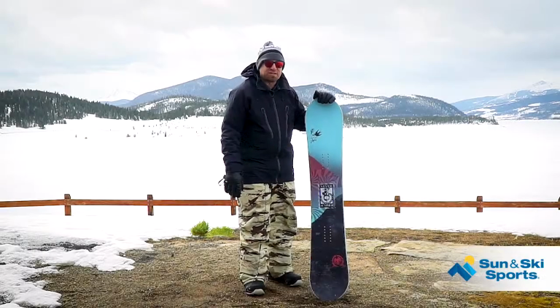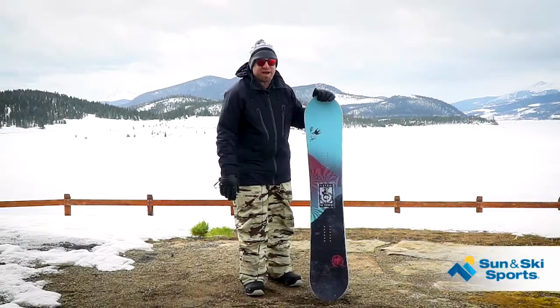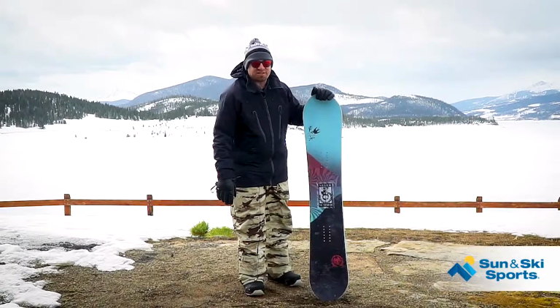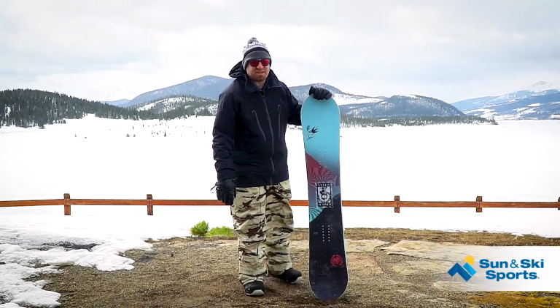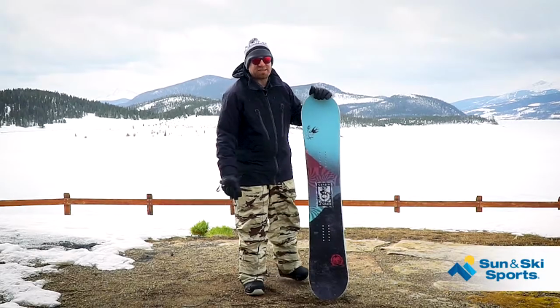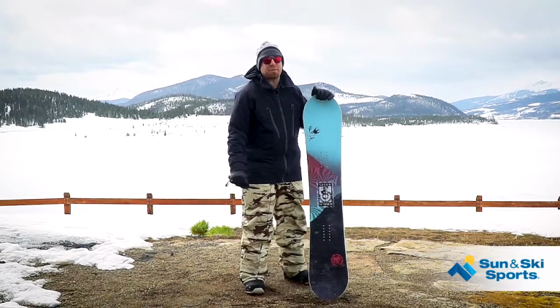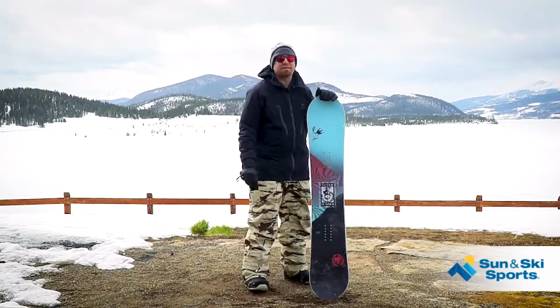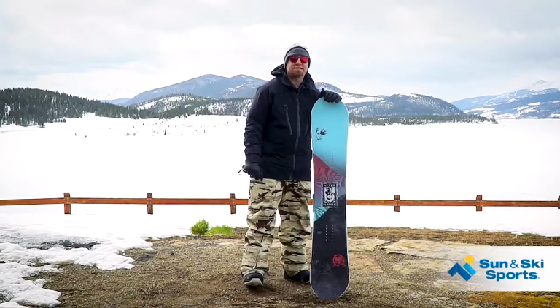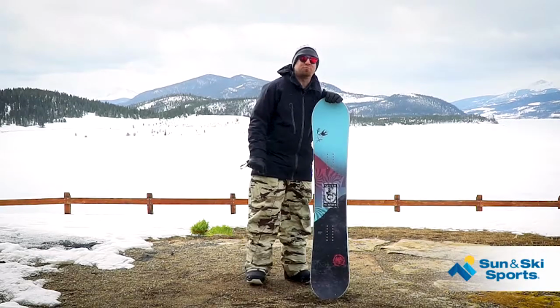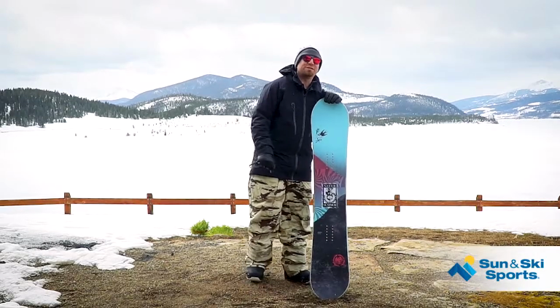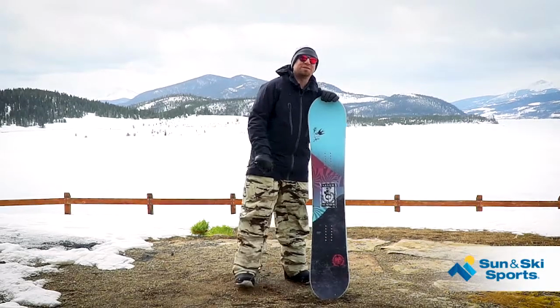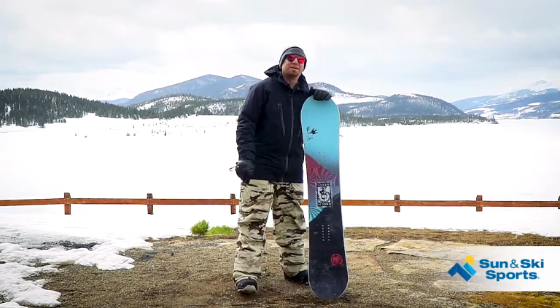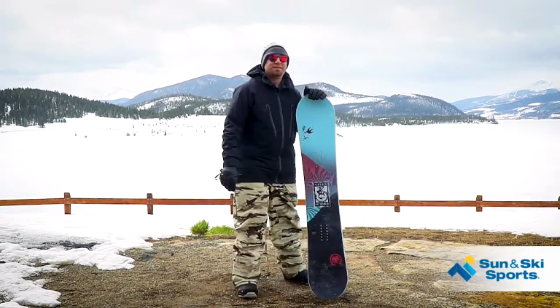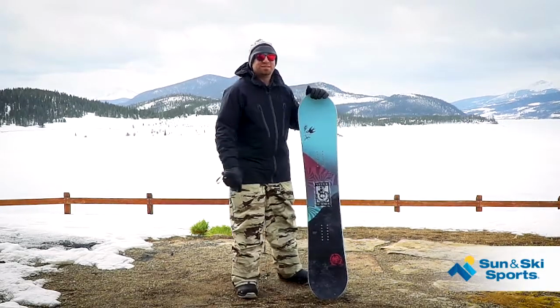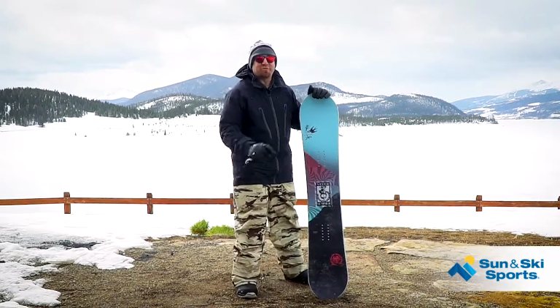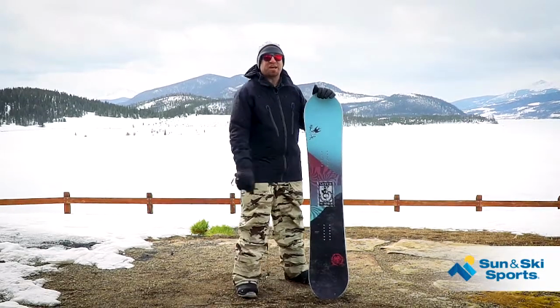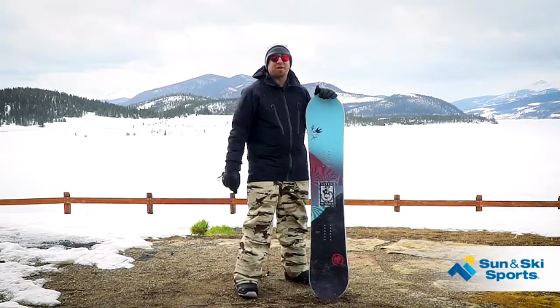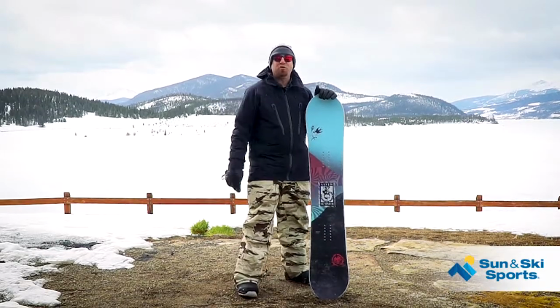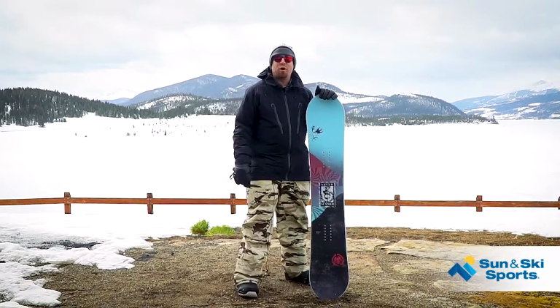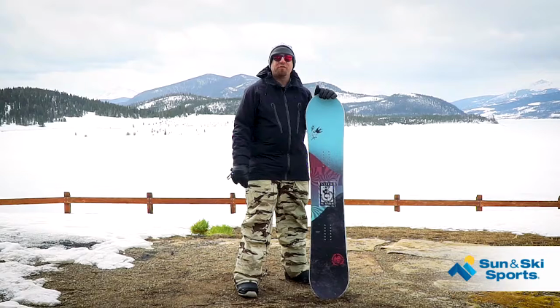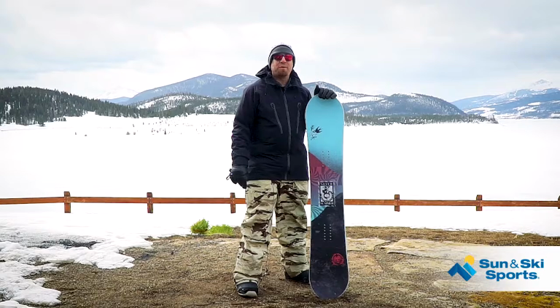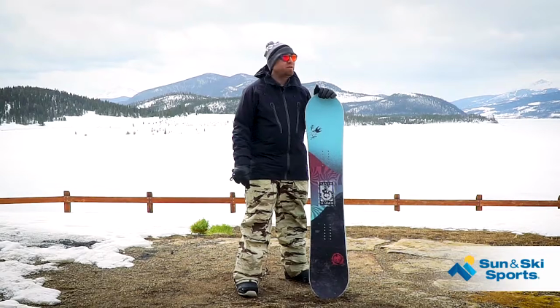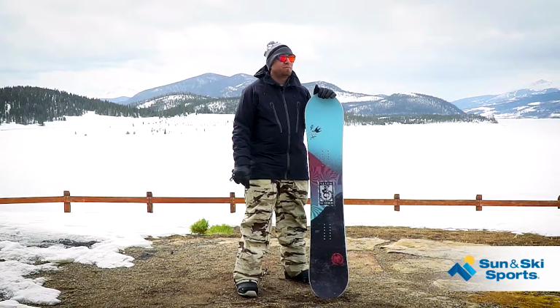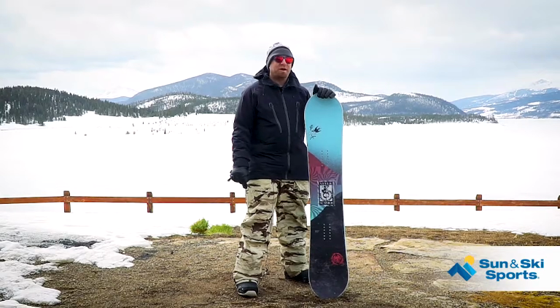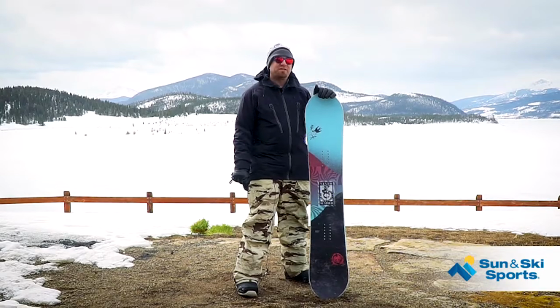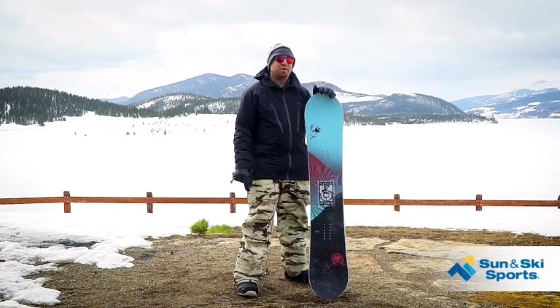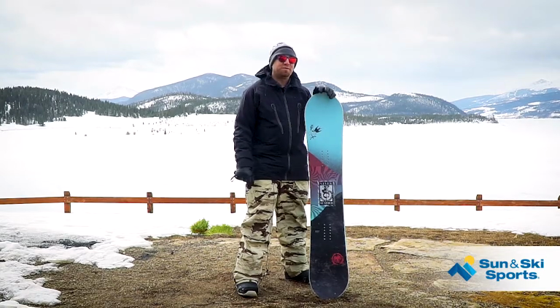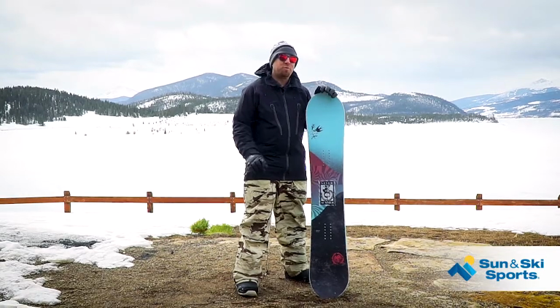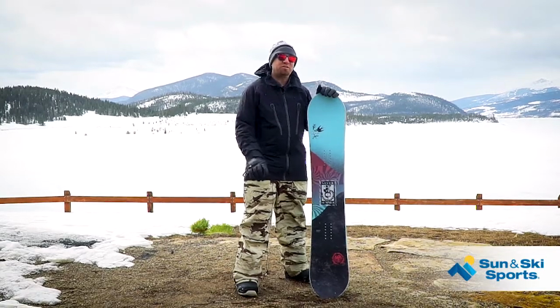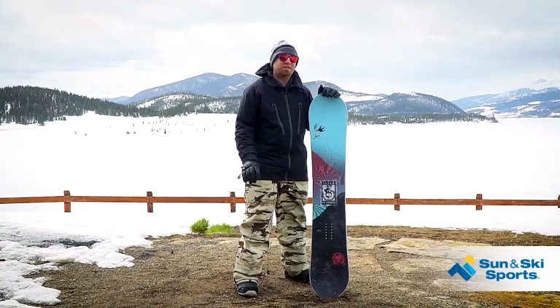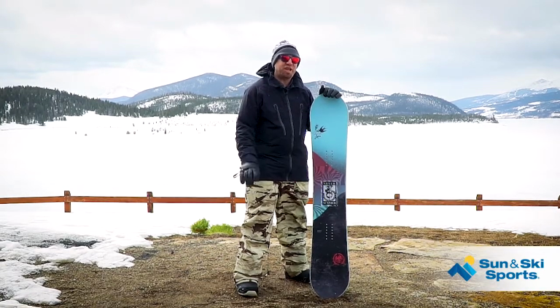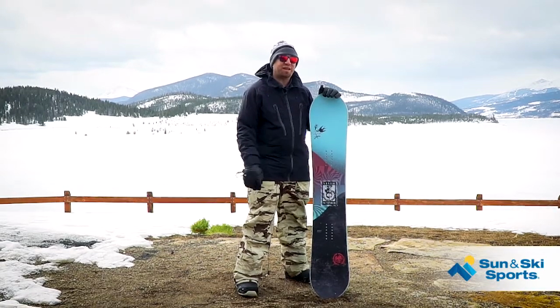What's up guys? This is Jason Cowie with Sun & Ski Sports. Today we're checking out a new board for the women from NeverSummer, the 2020 Shade.